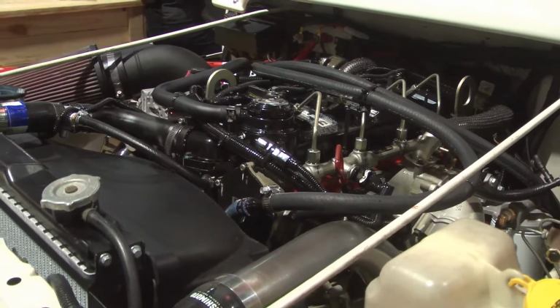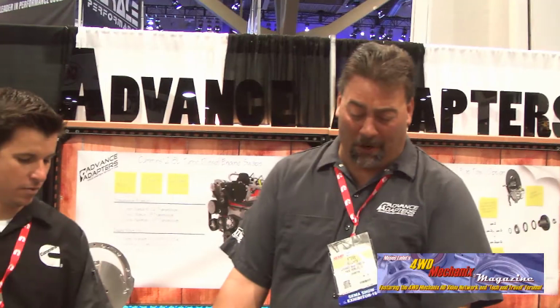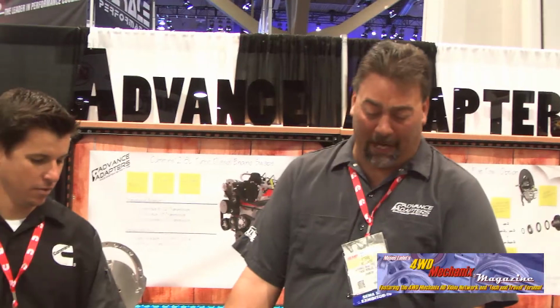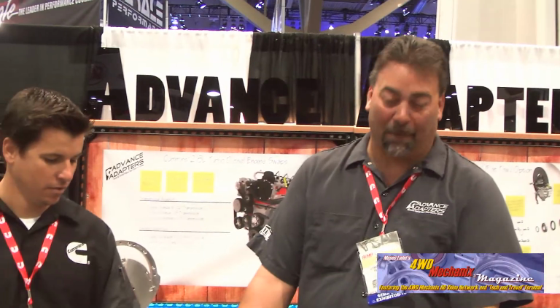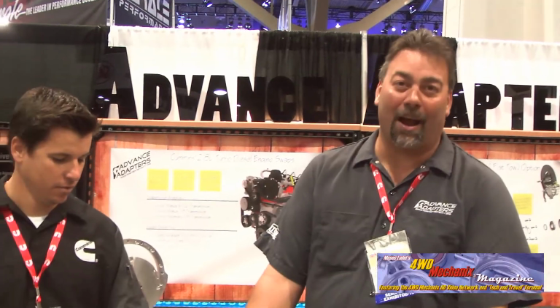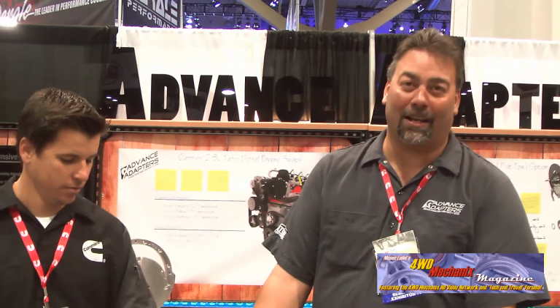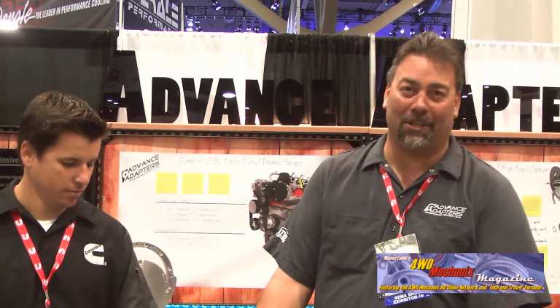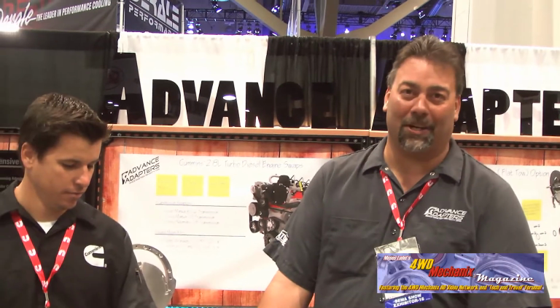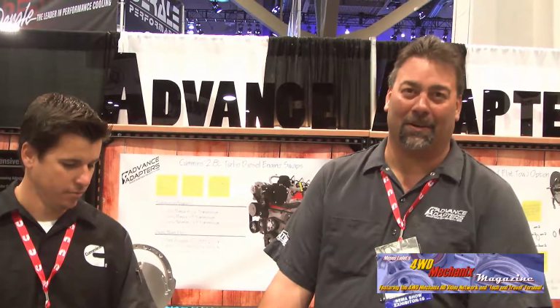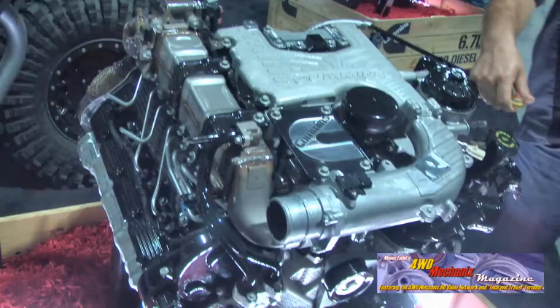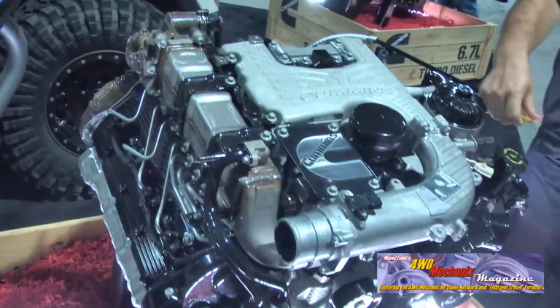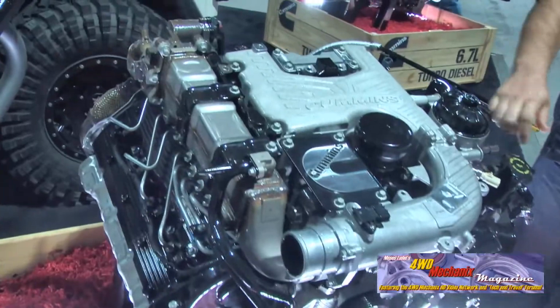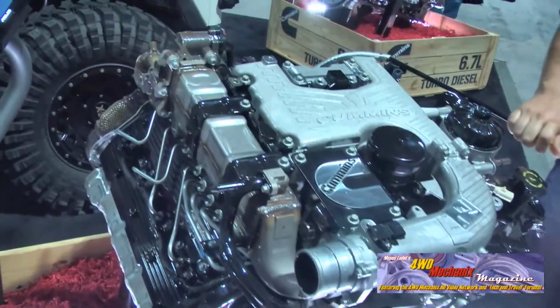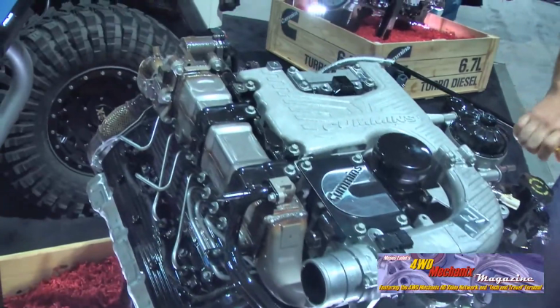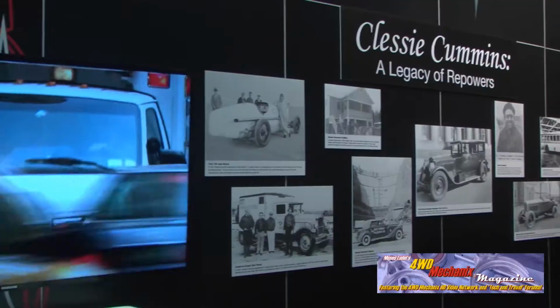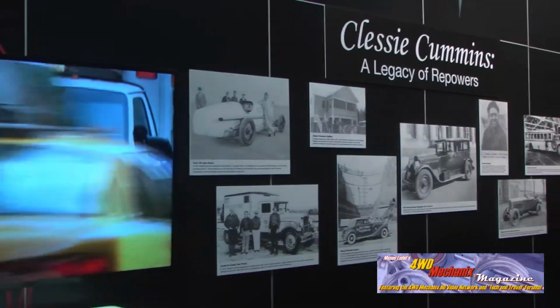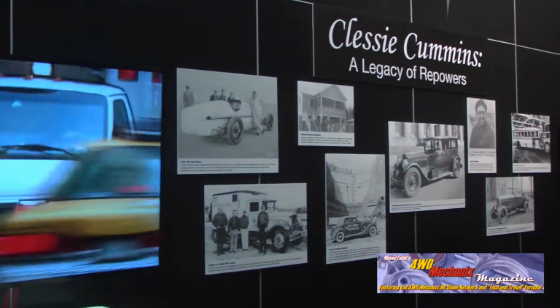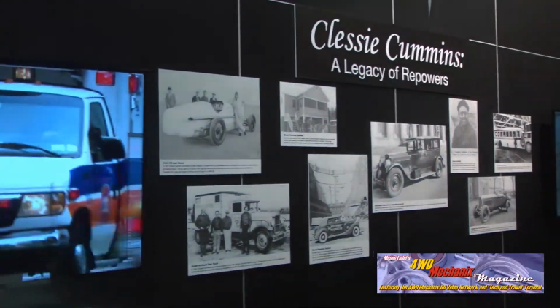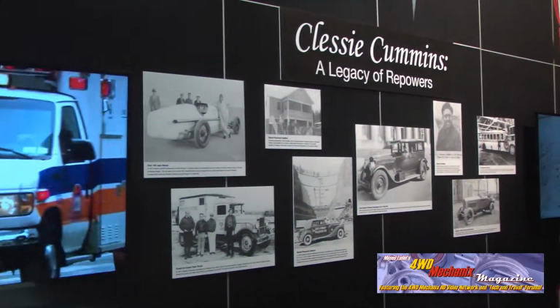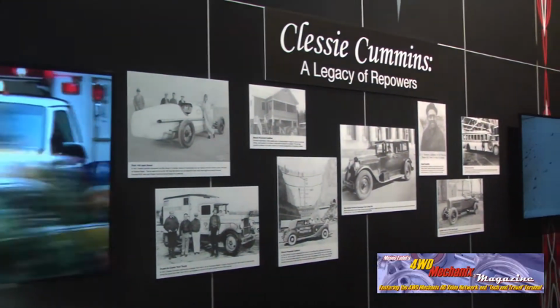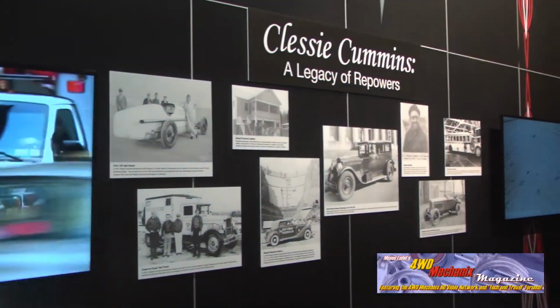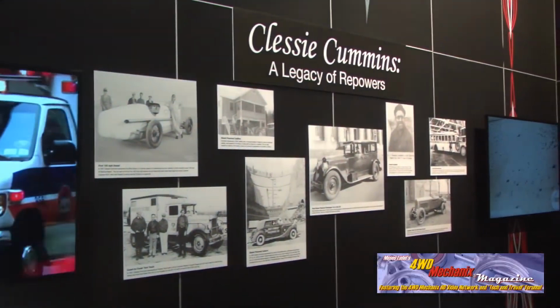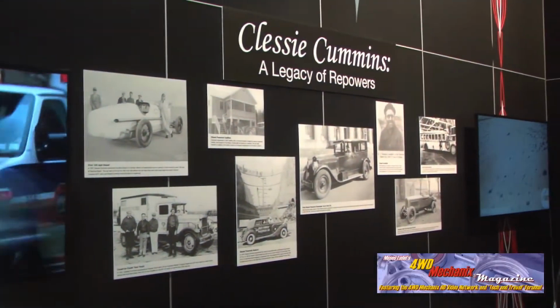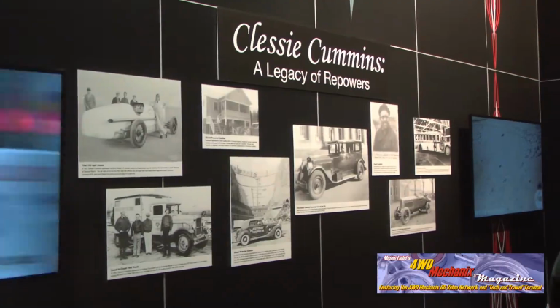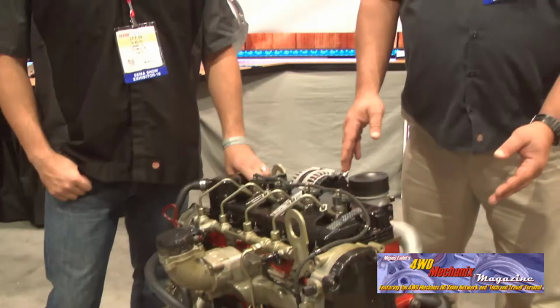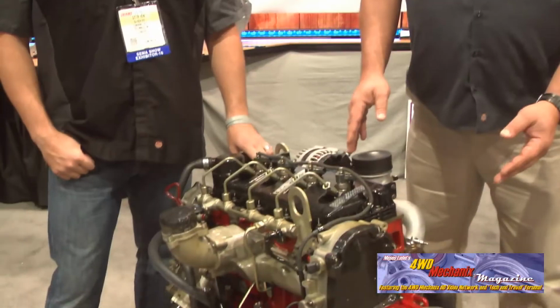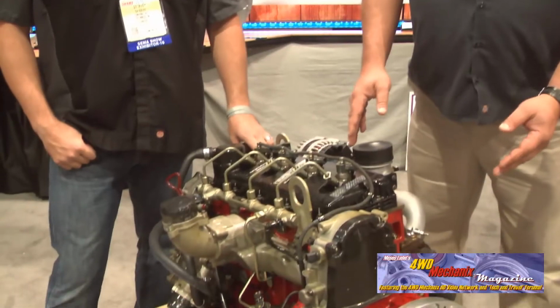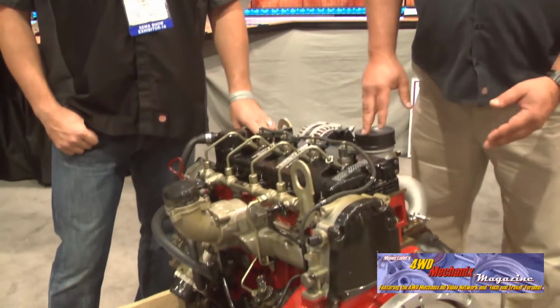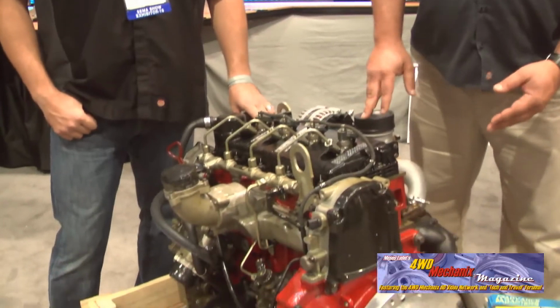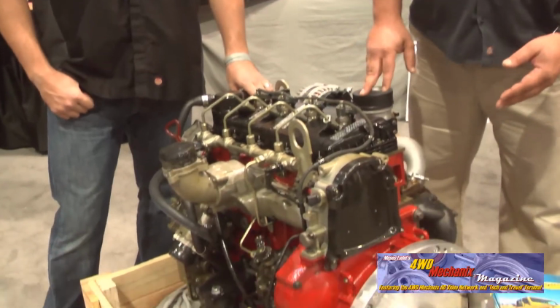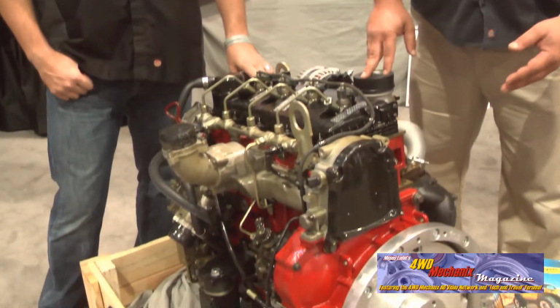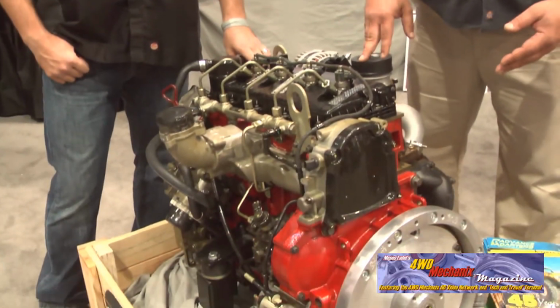Showcase product this year: the Repower R 2.8L Cummins Diesel.